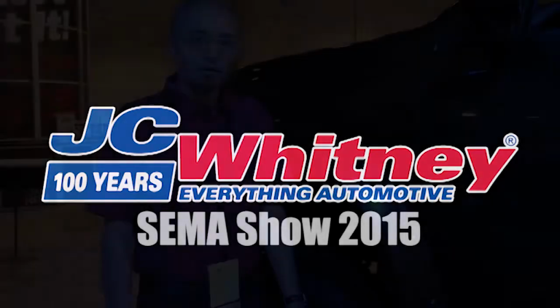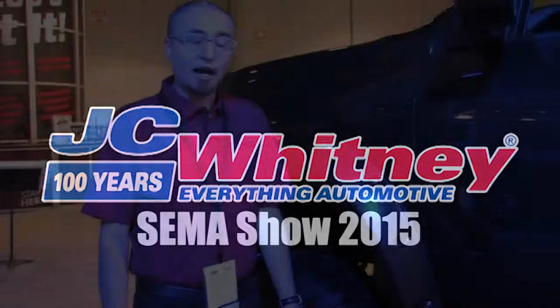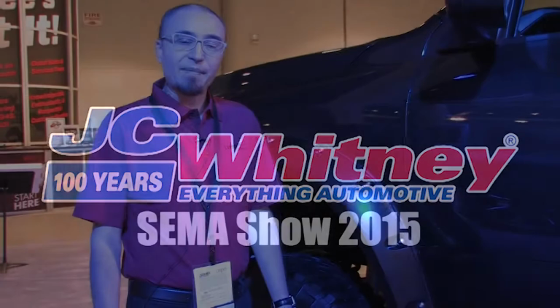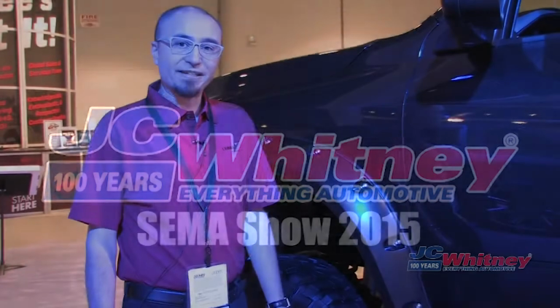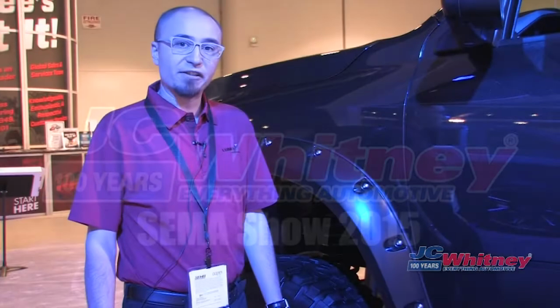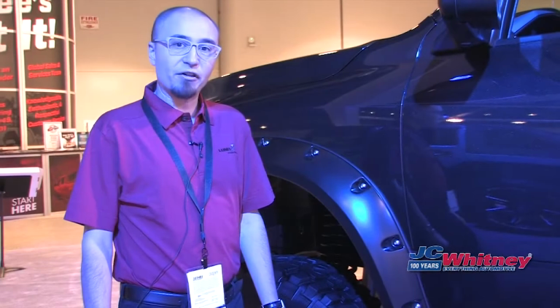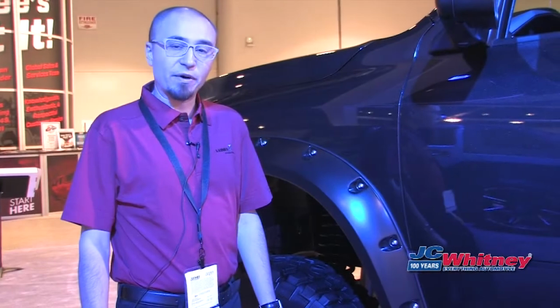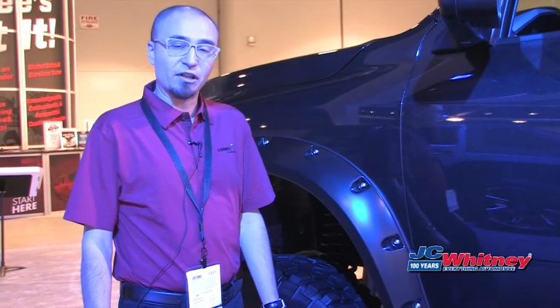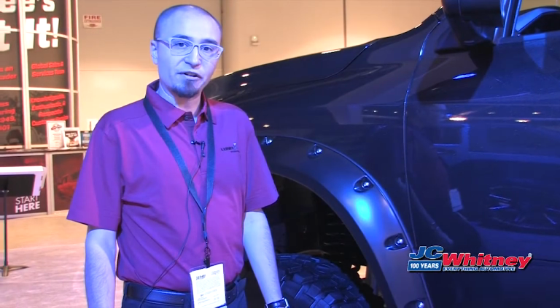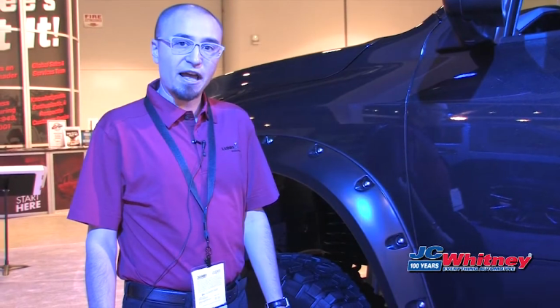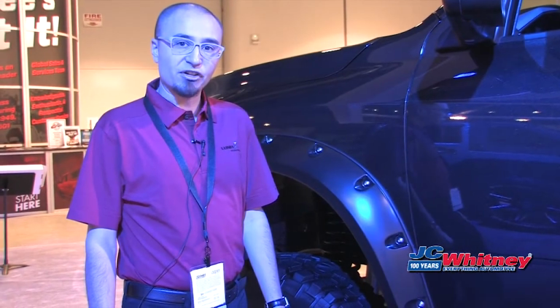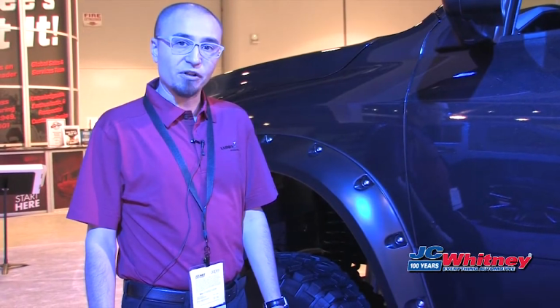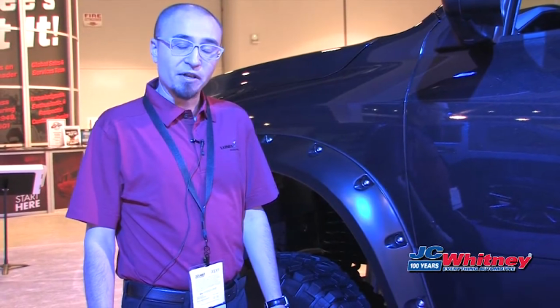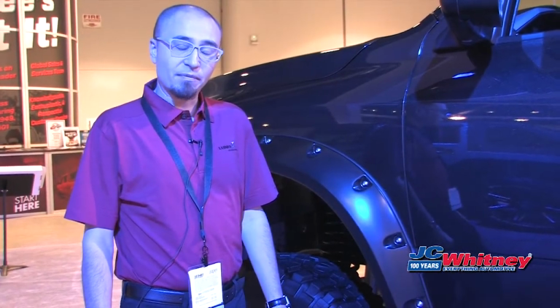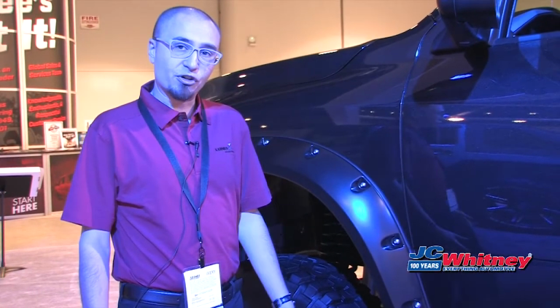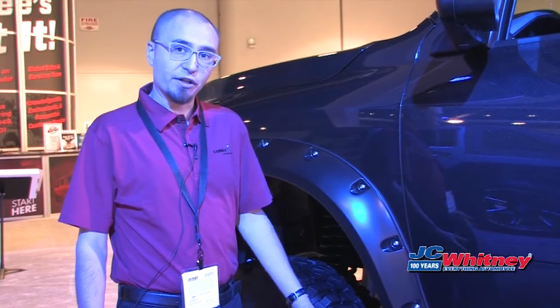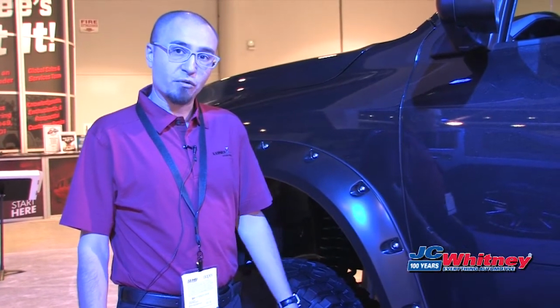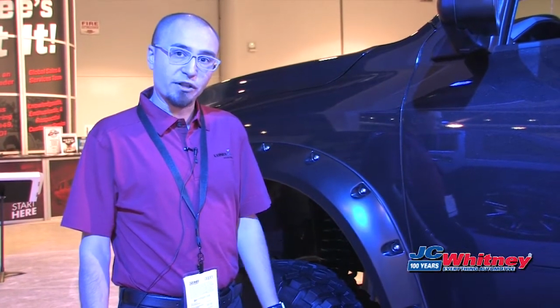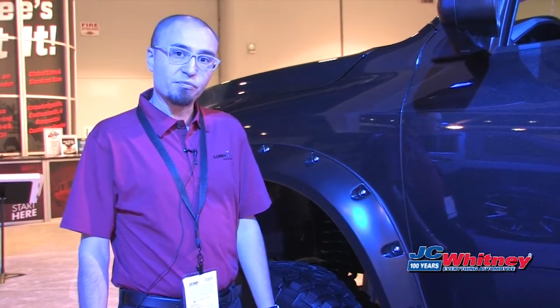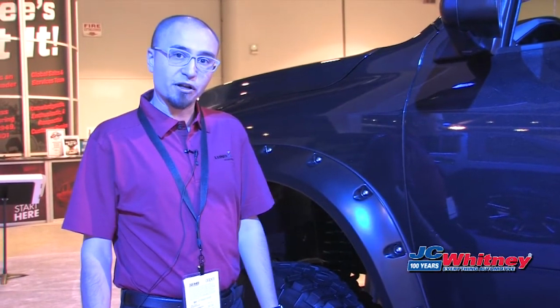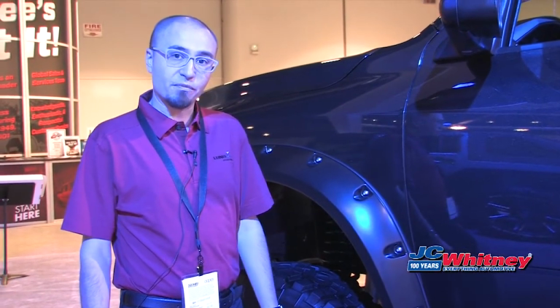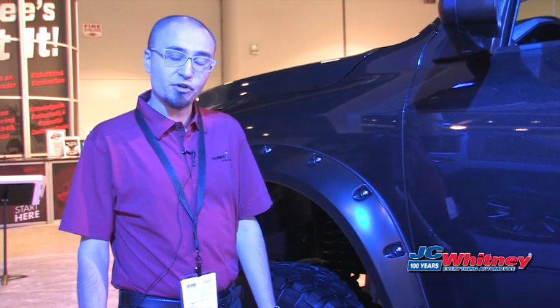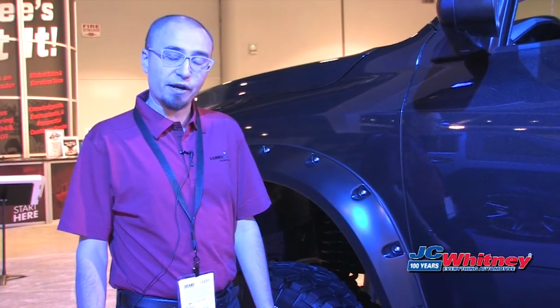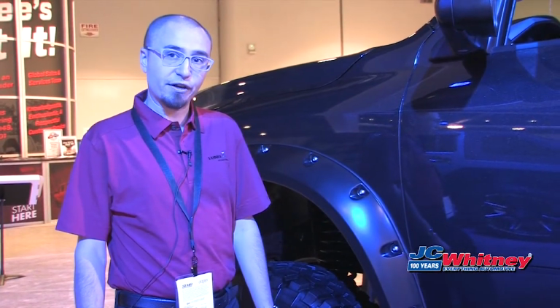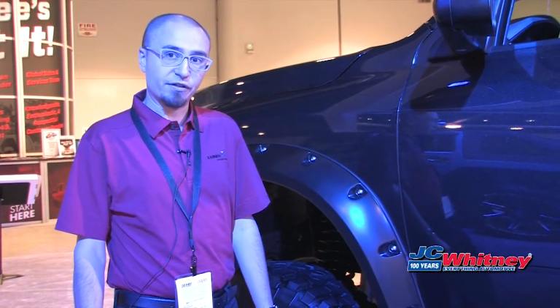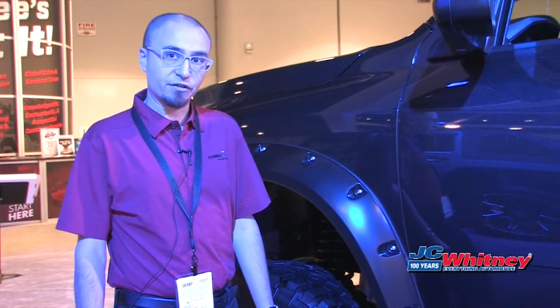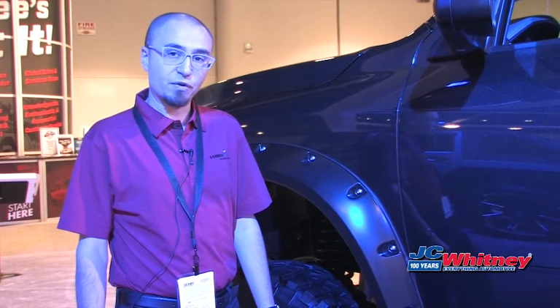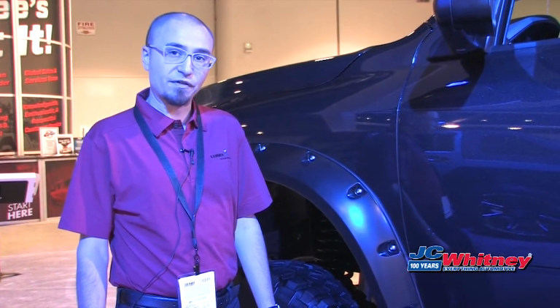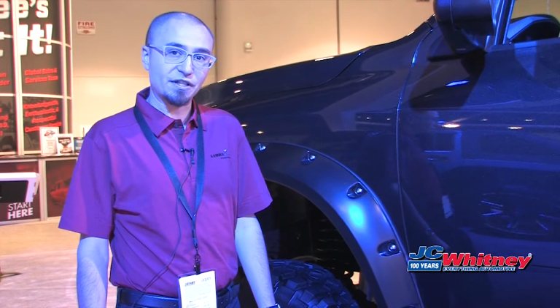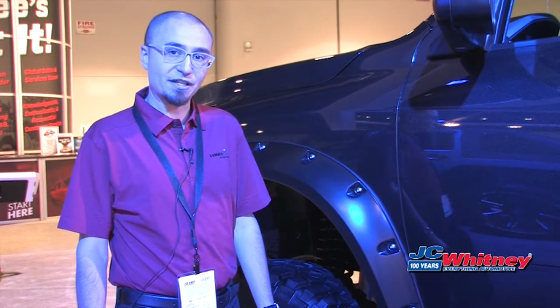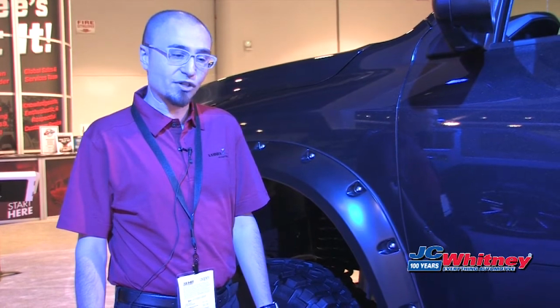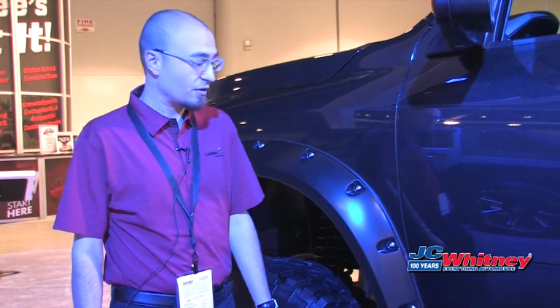Hi, I'm Andy Lilienthal with London International. I'm going to show you one of the new products from Bushwacker here at the 2015 SEMA Show.